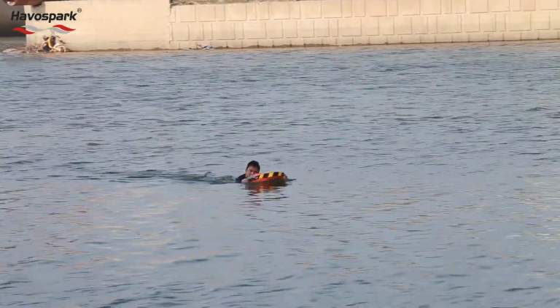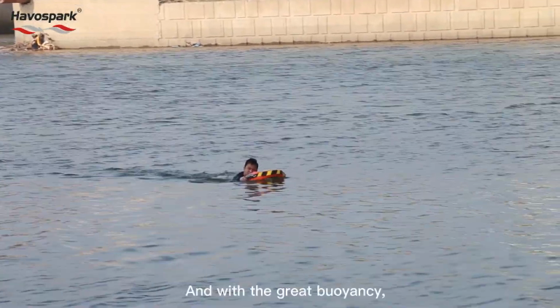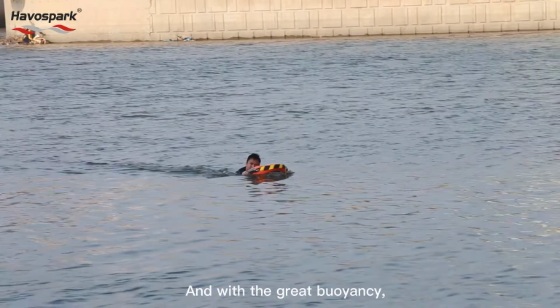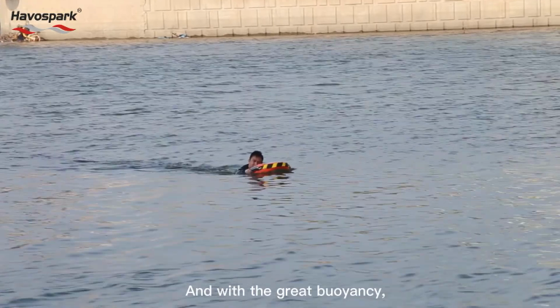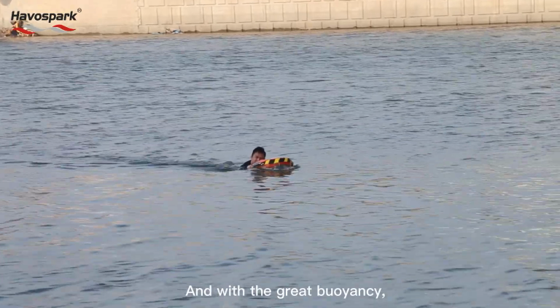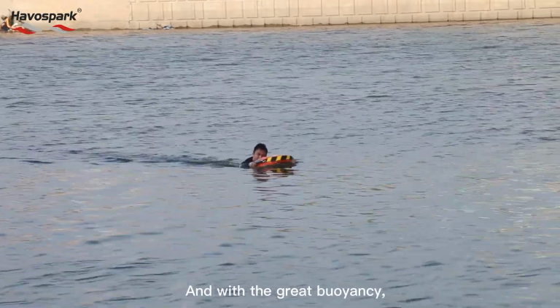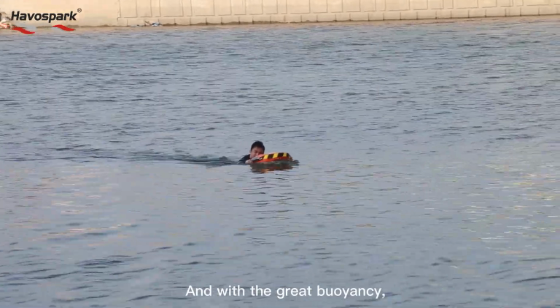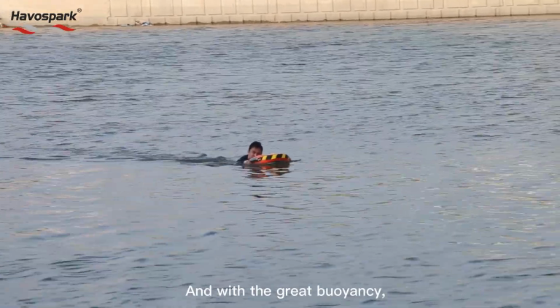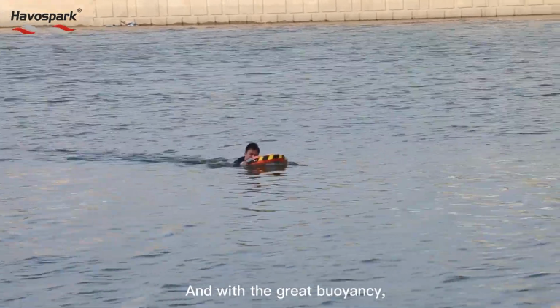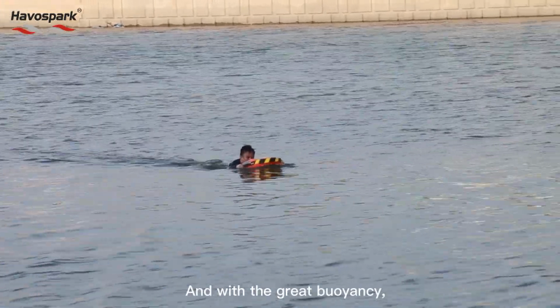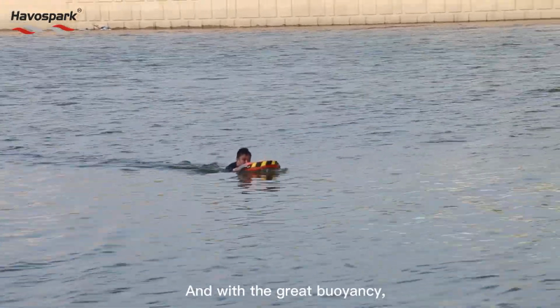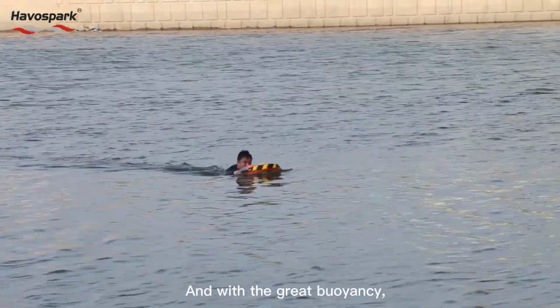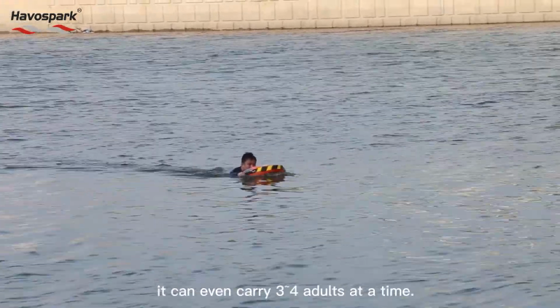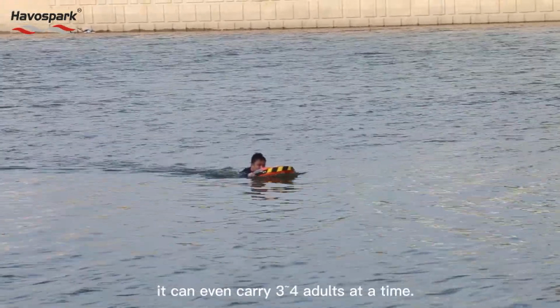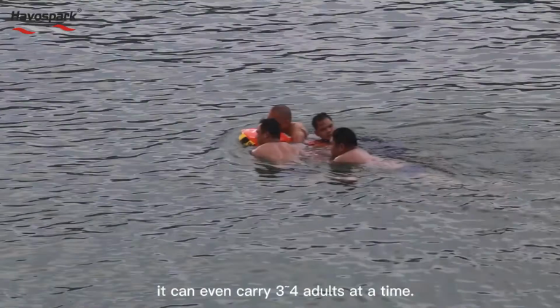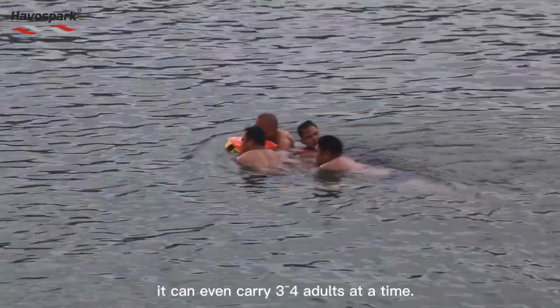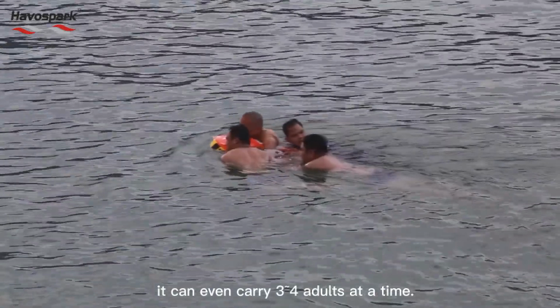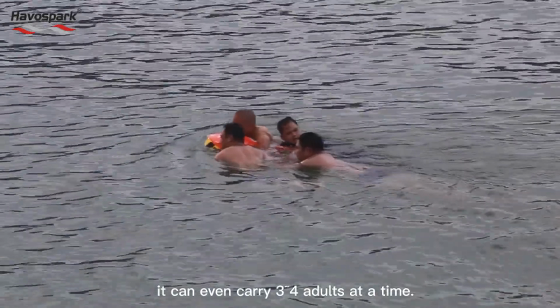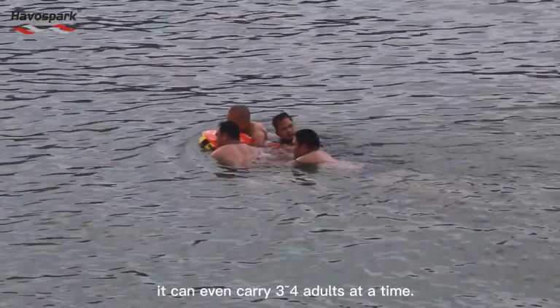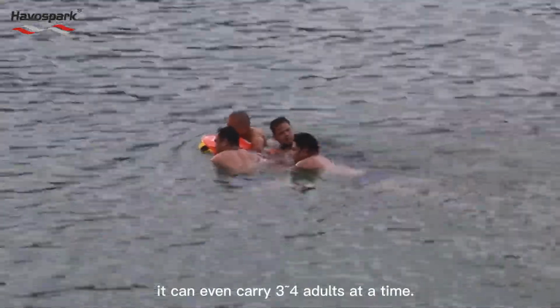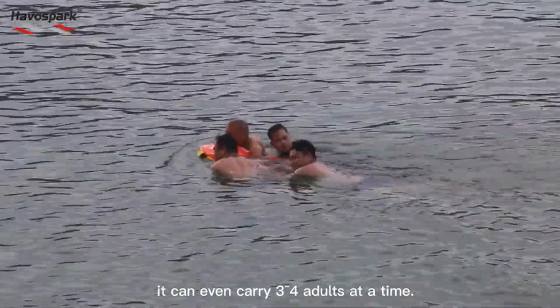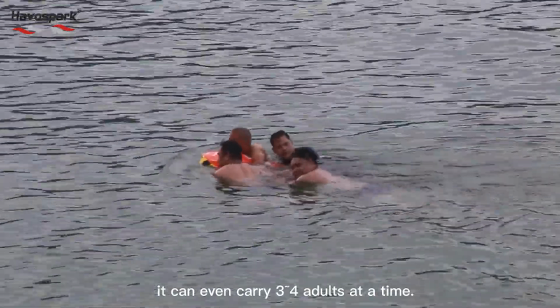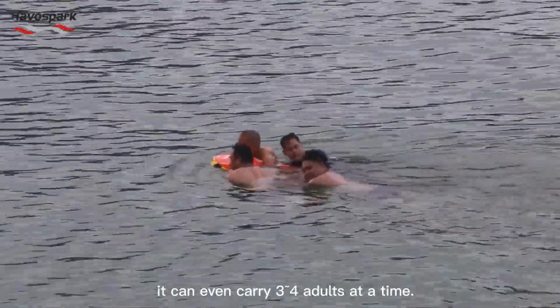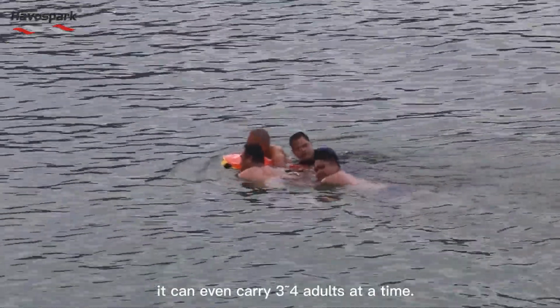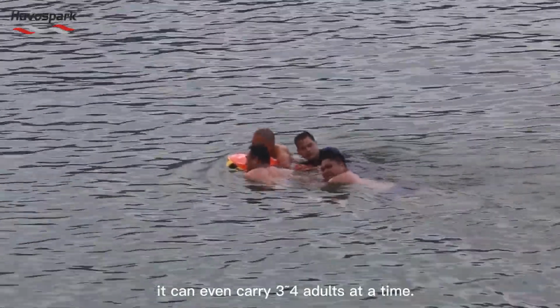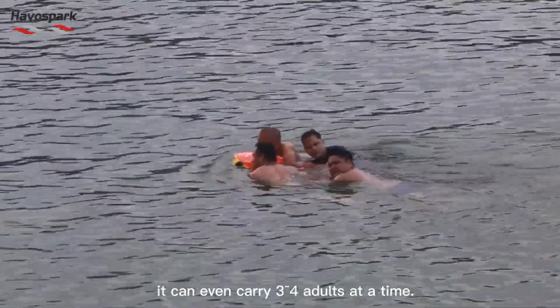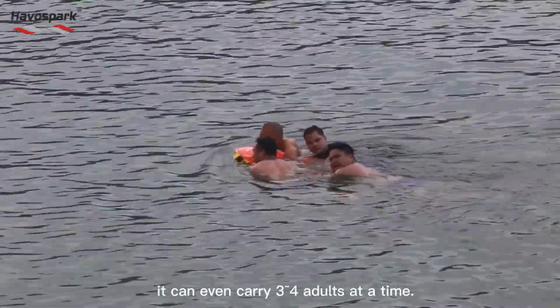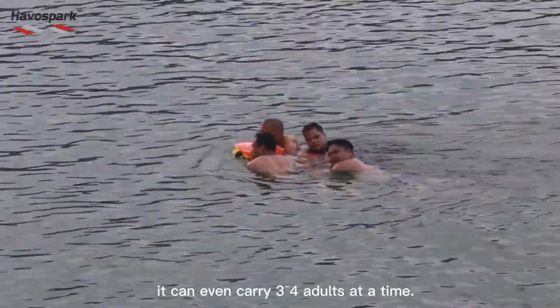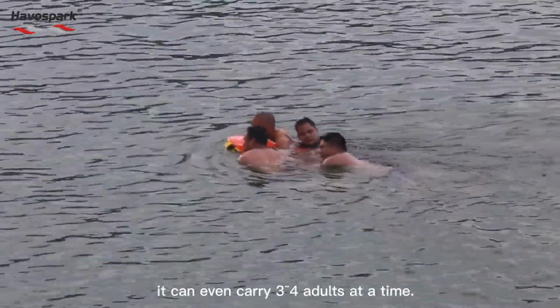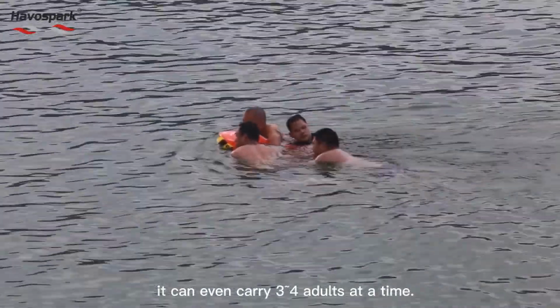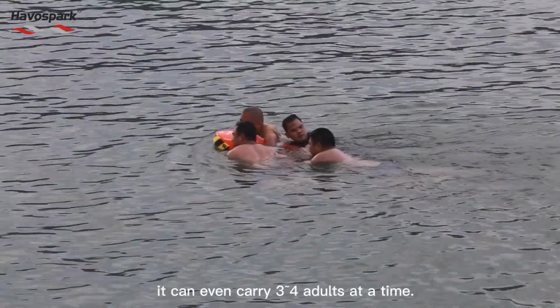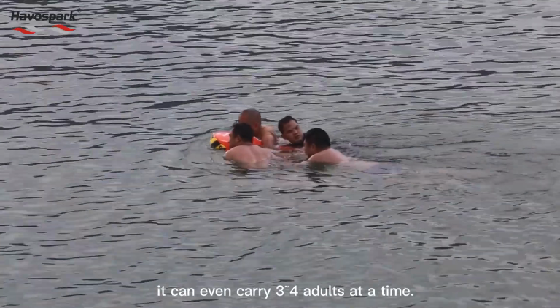And with great buoyancy, it can even carry 3 or 4 adults at a time.